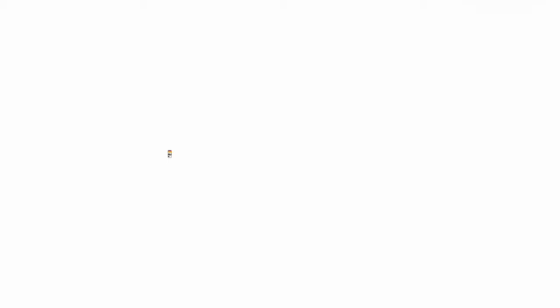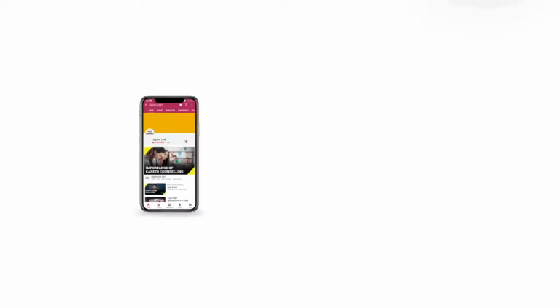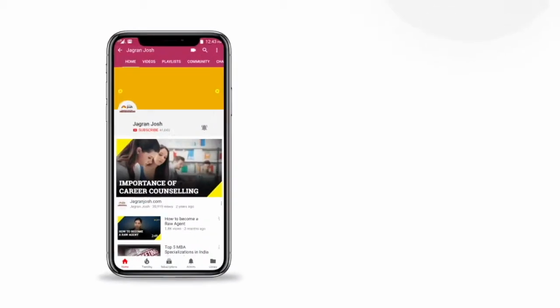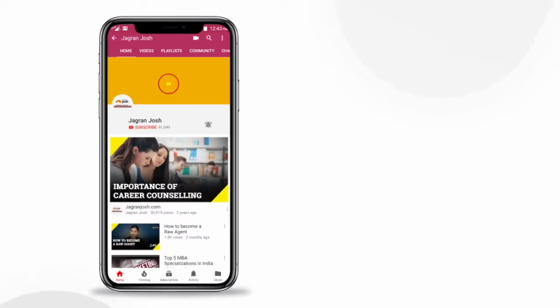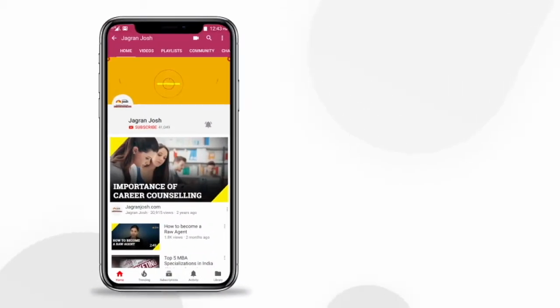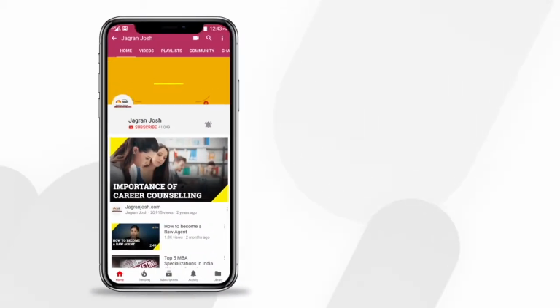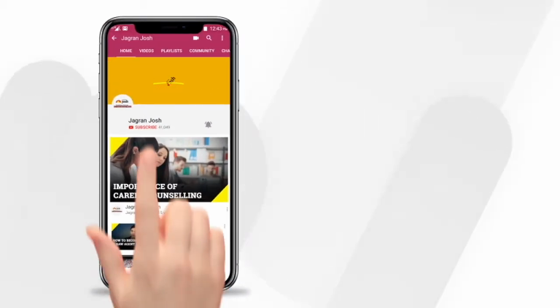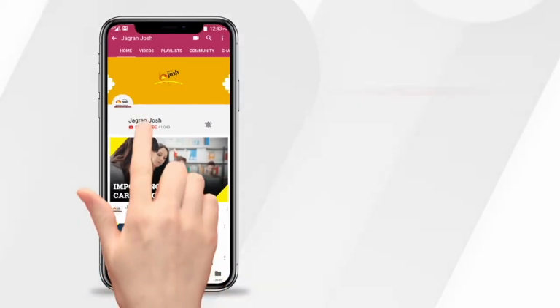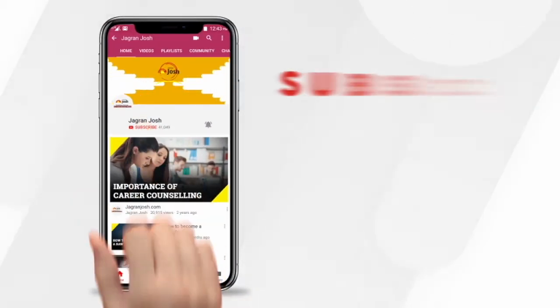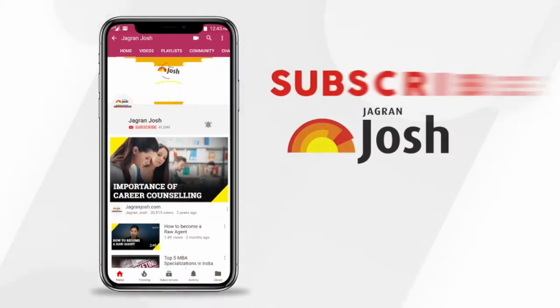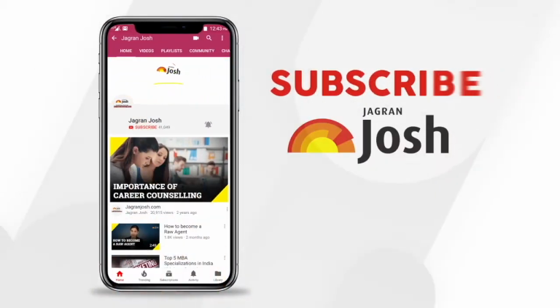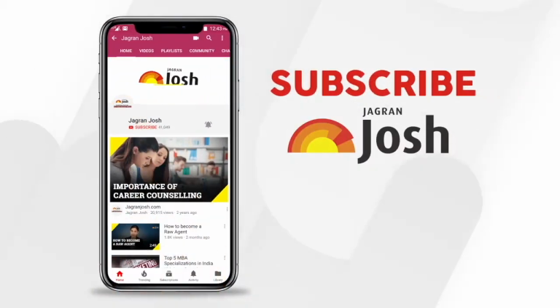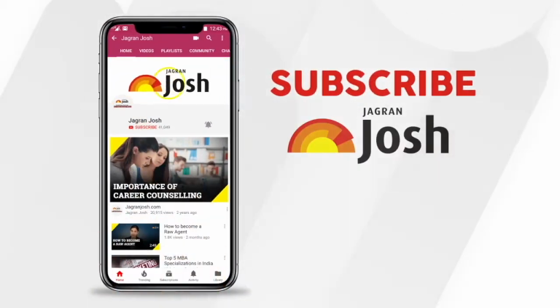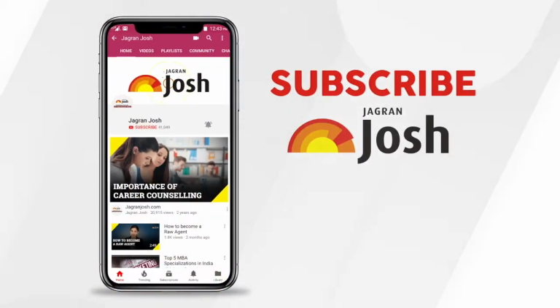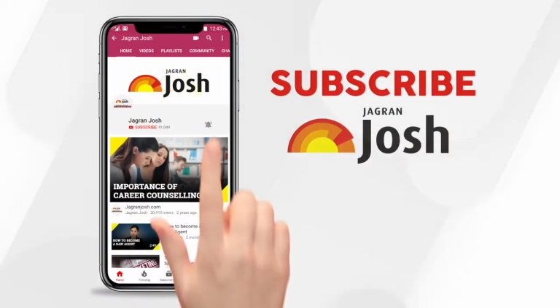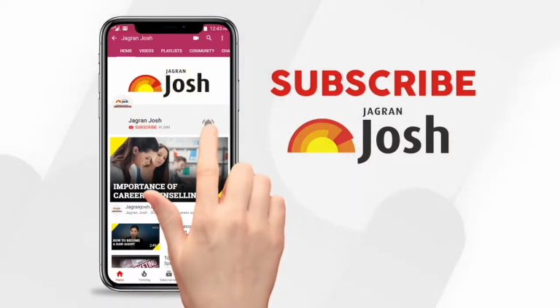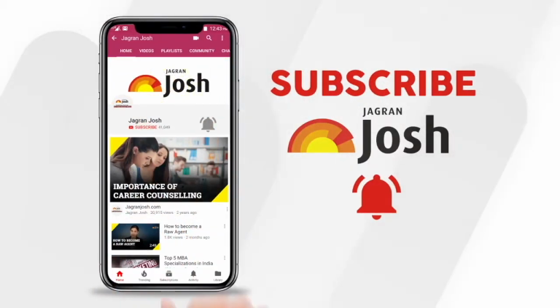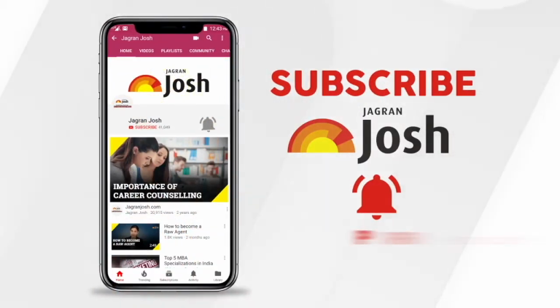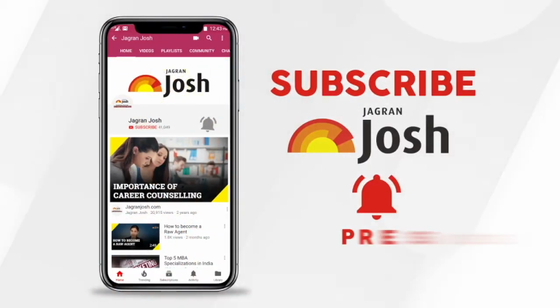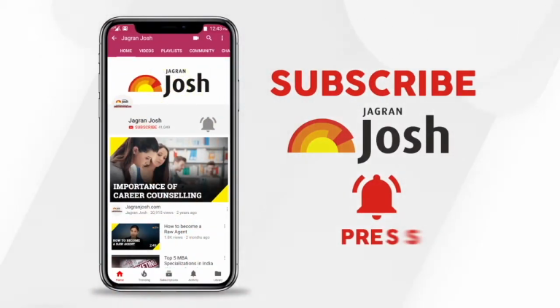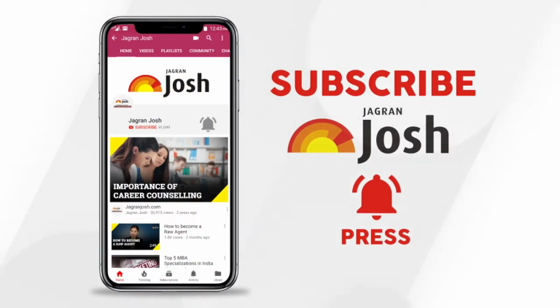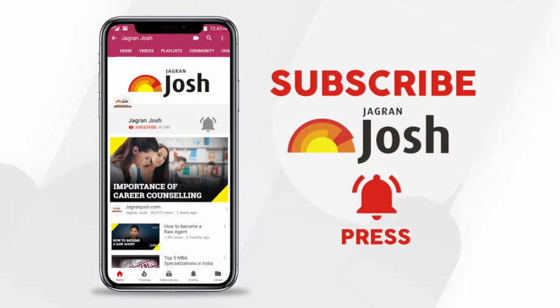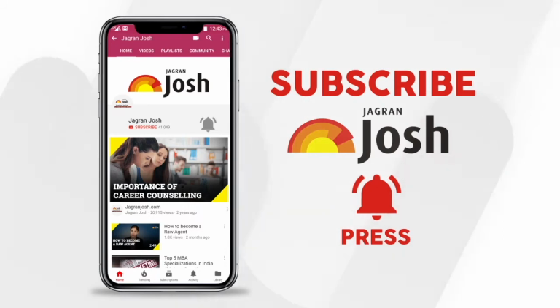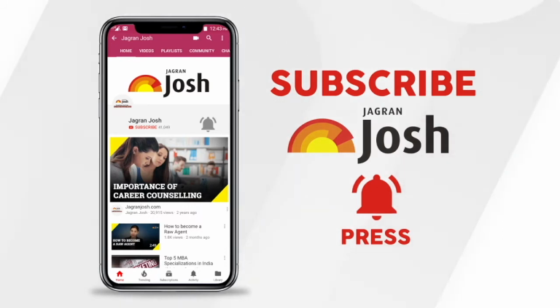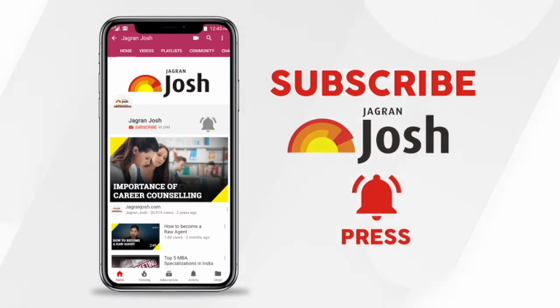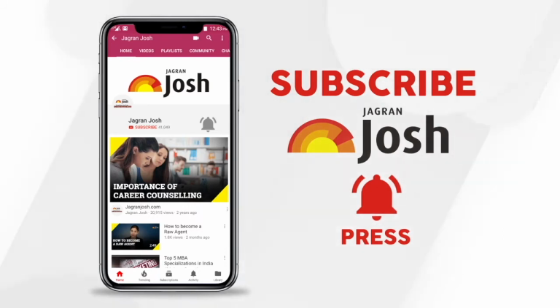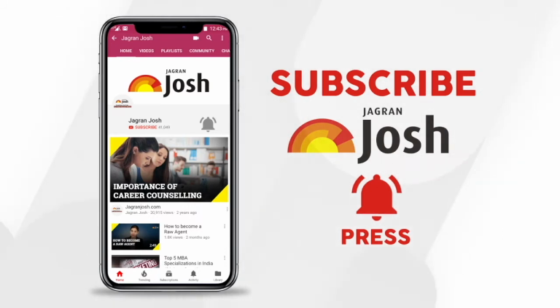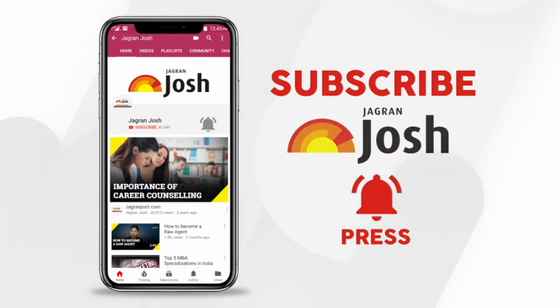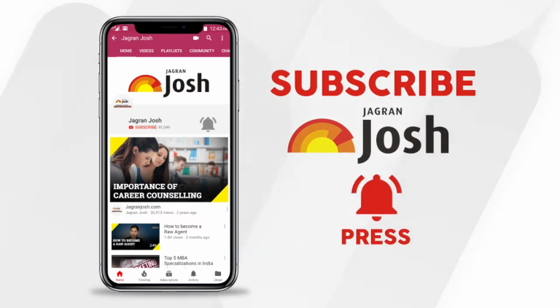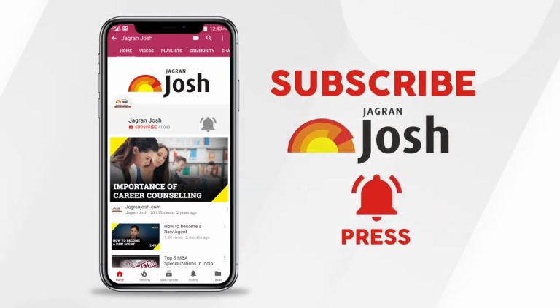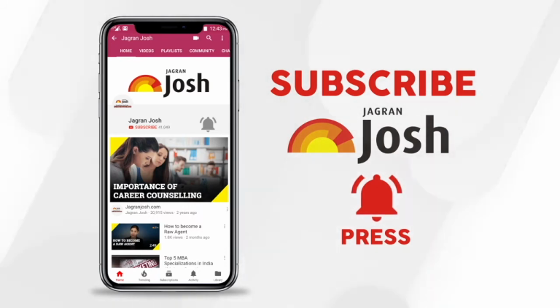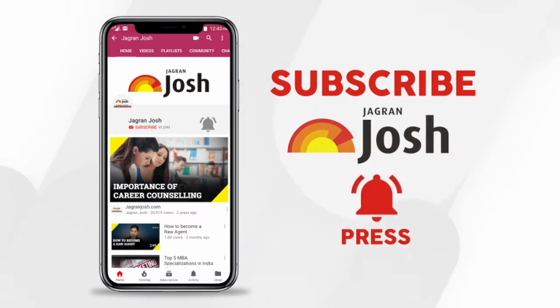For more such videos, subscribe to Jagranjosh and press the bell icon to never miss a new video from Jagranjosh.